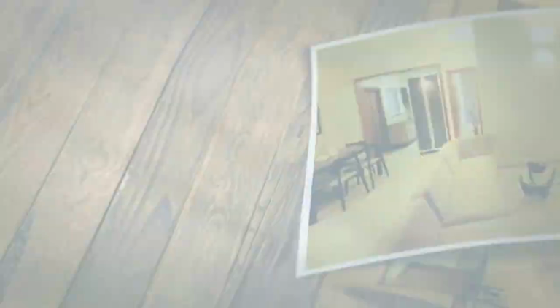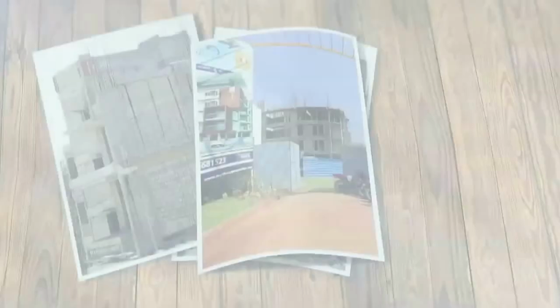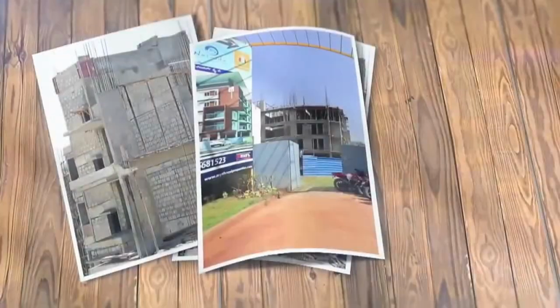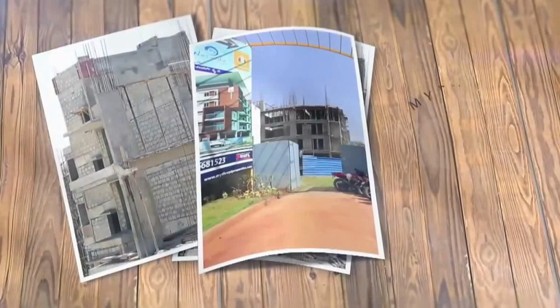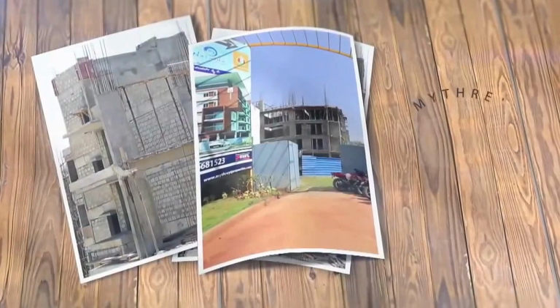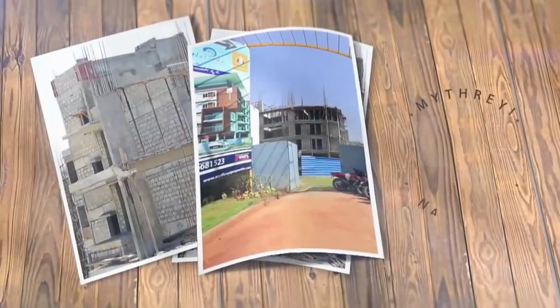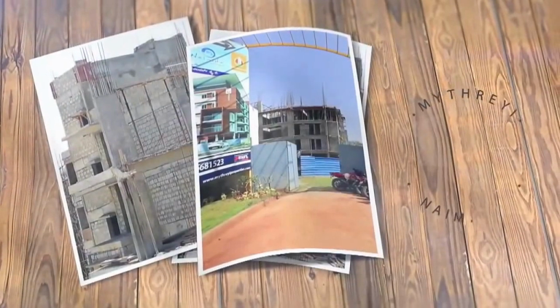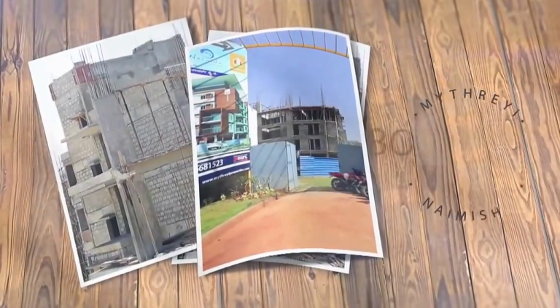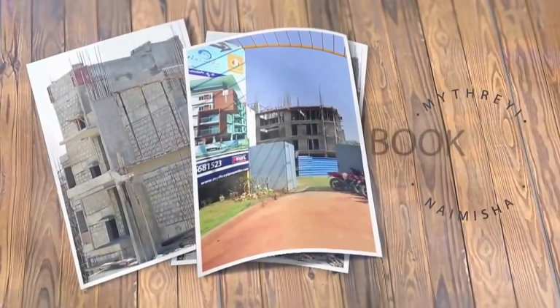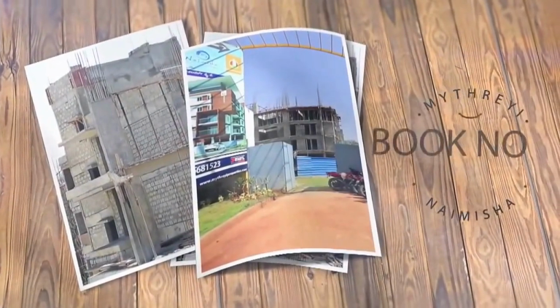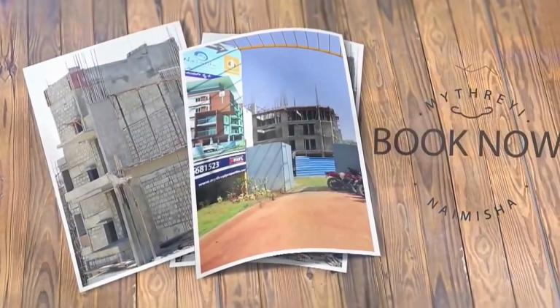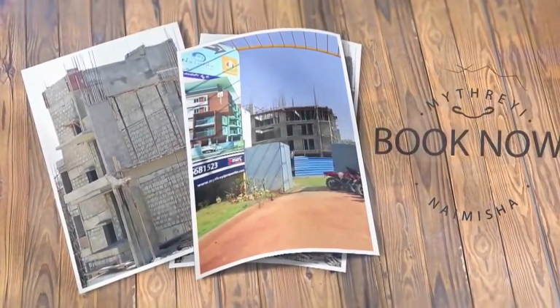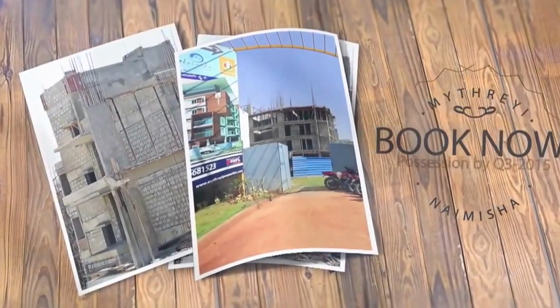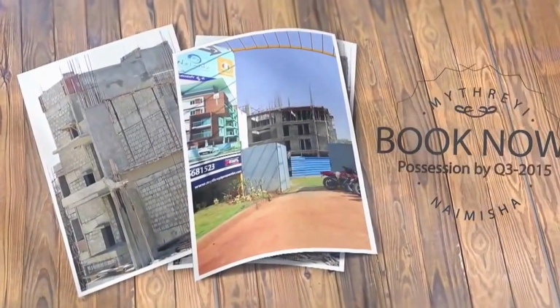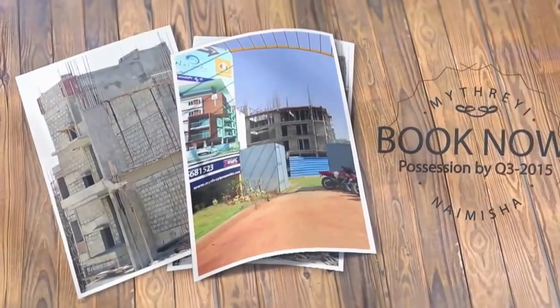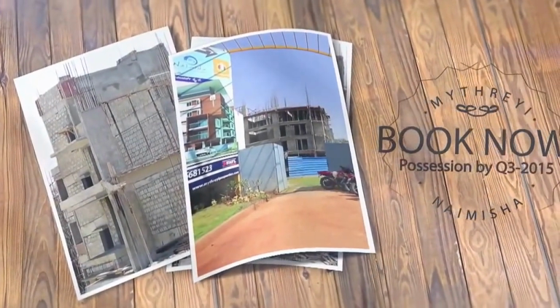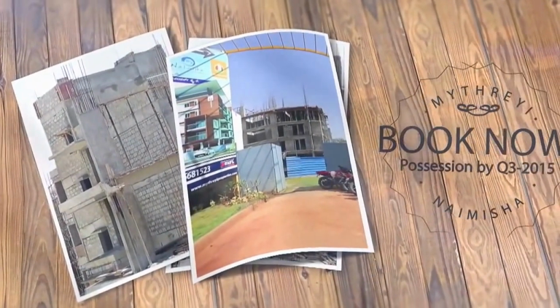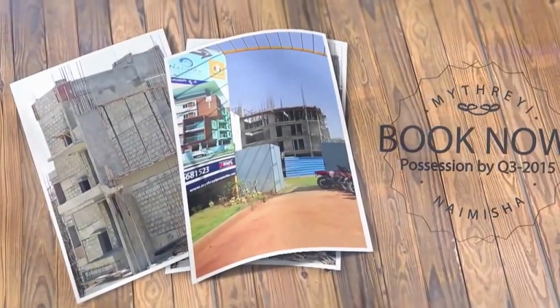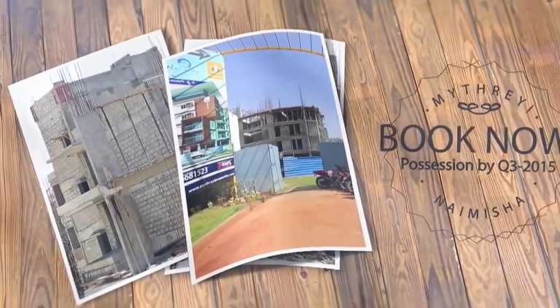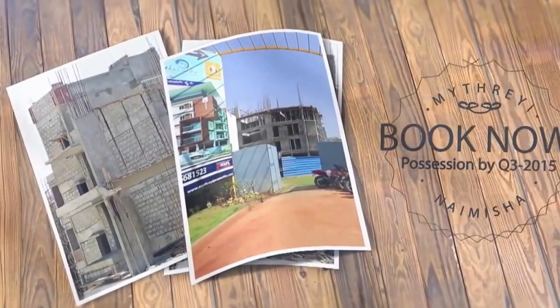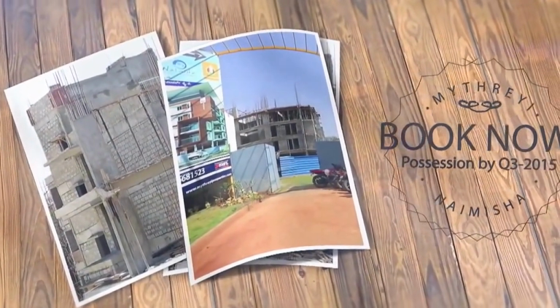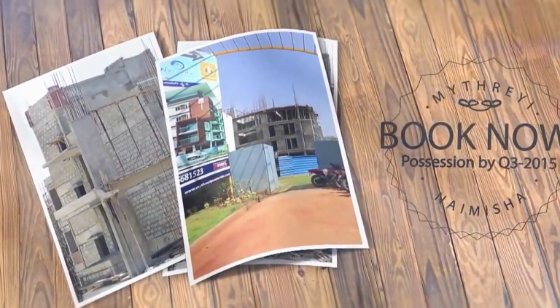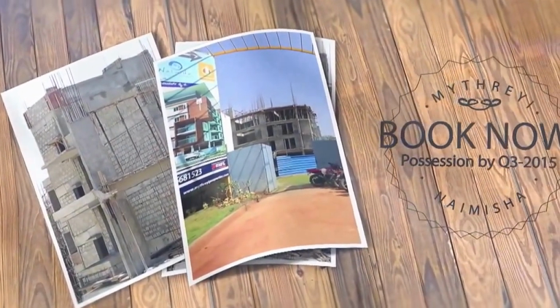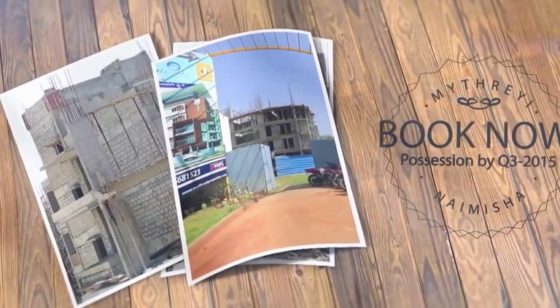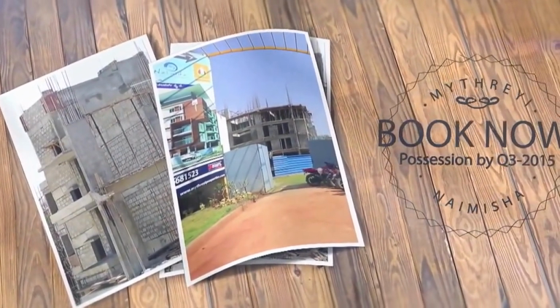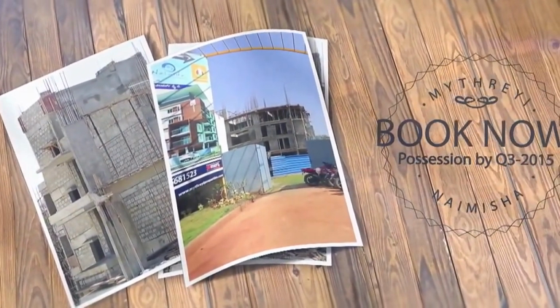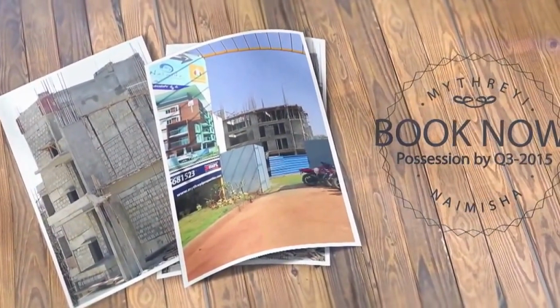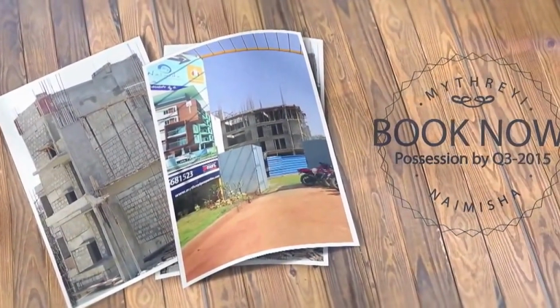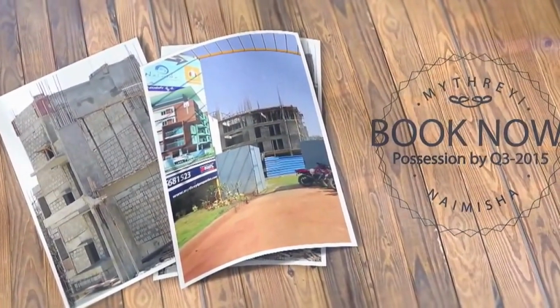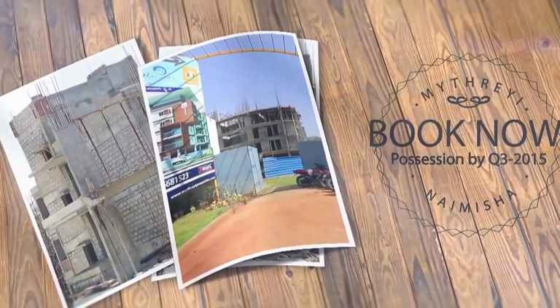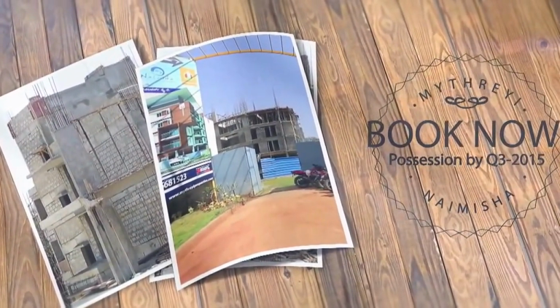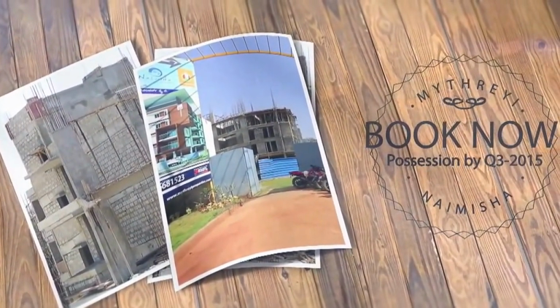Stop by and we'd love to show you around. Come stay in the heart of the city. Come stay at Naimisha.